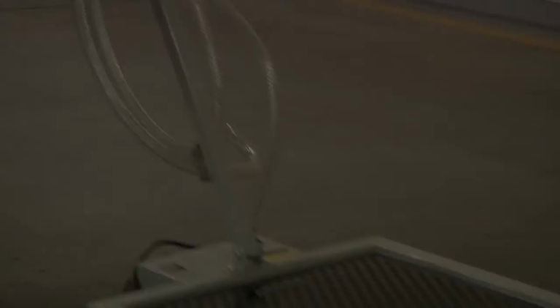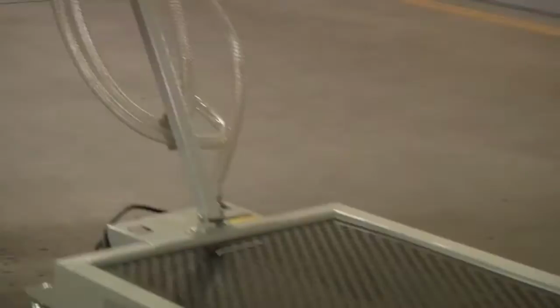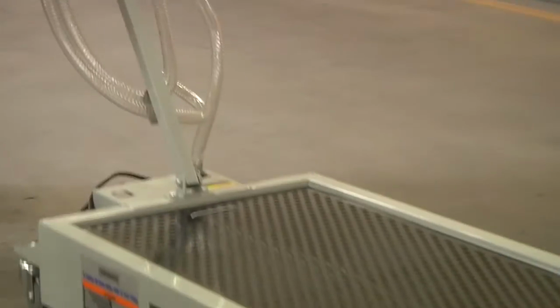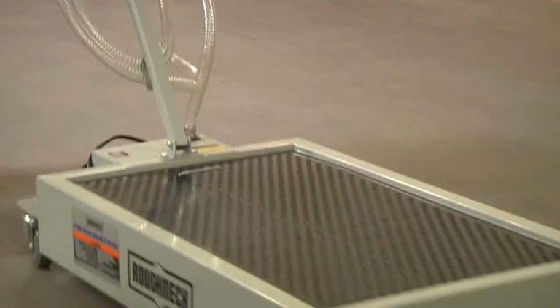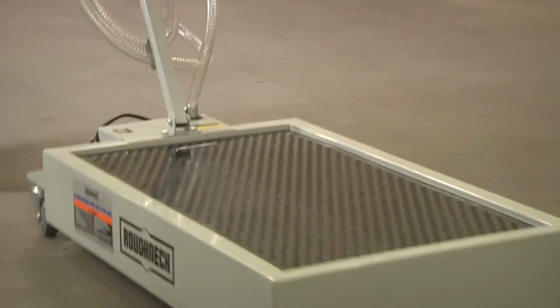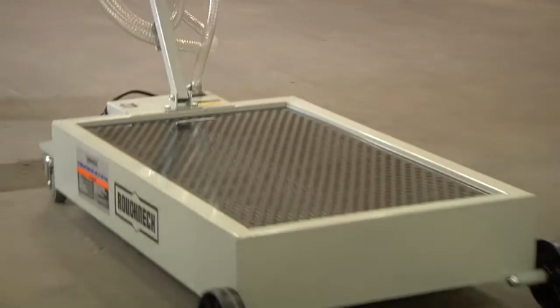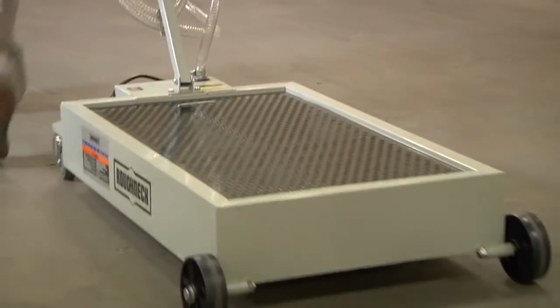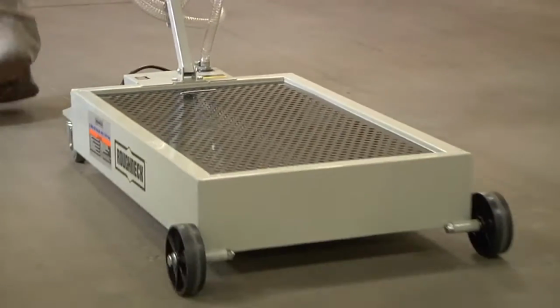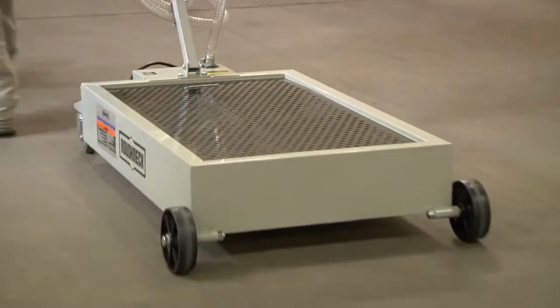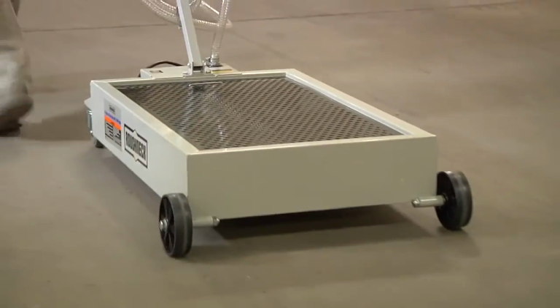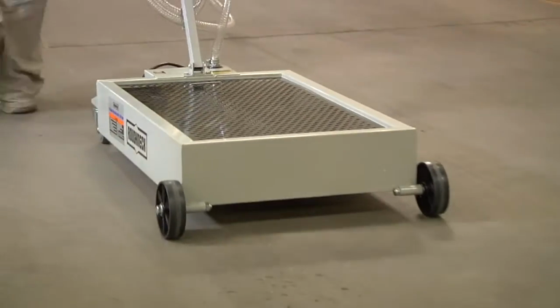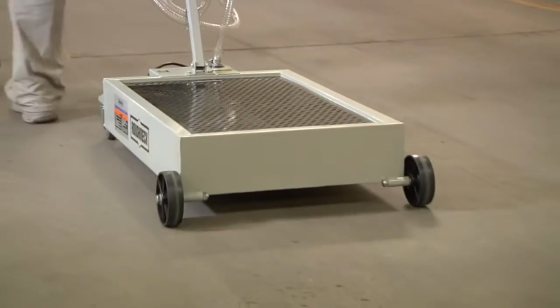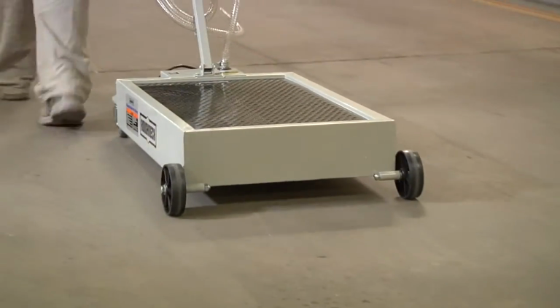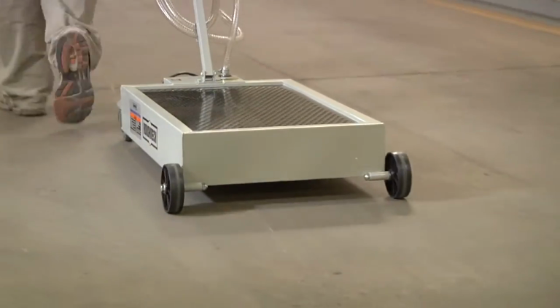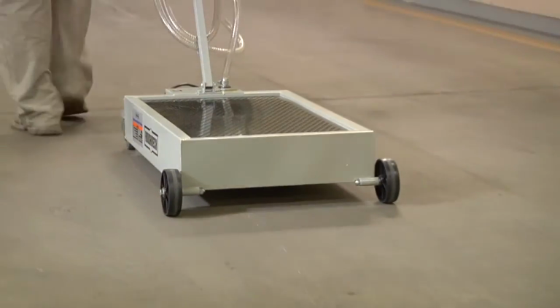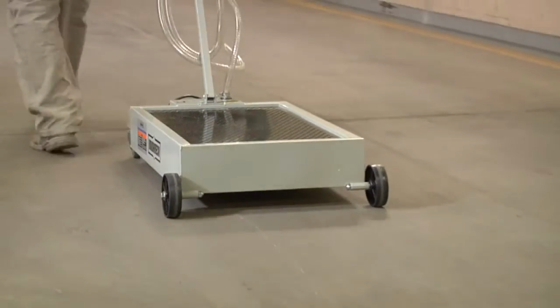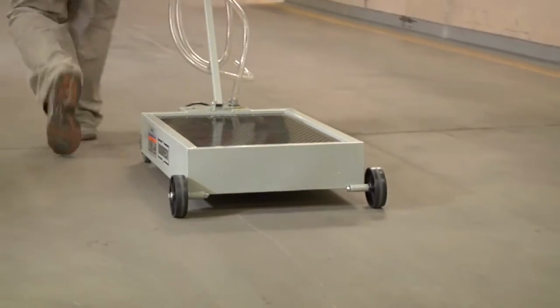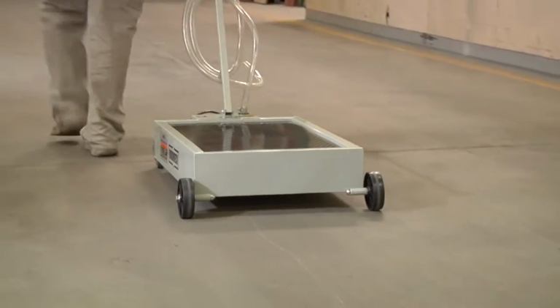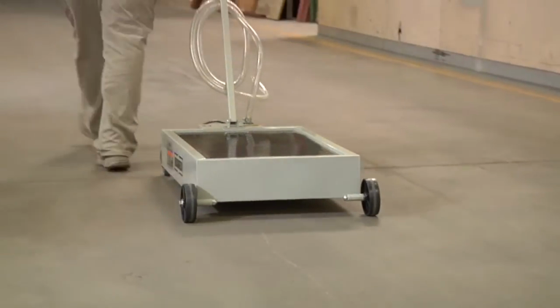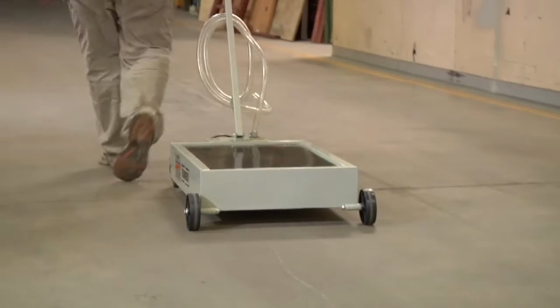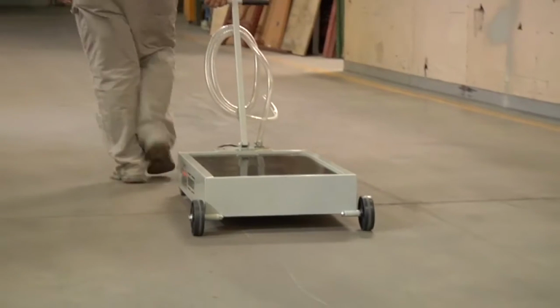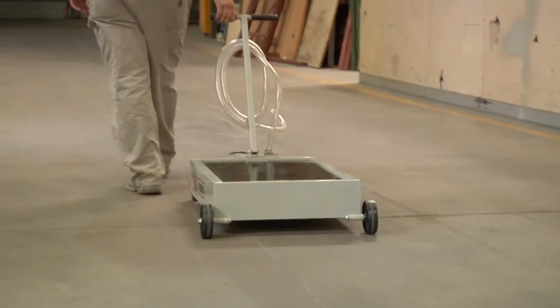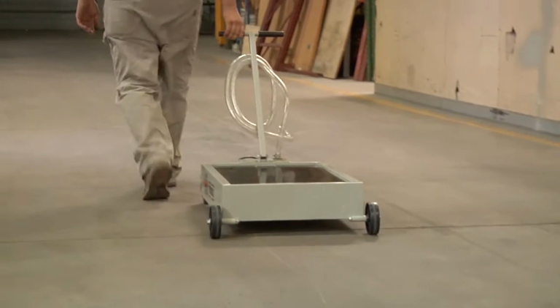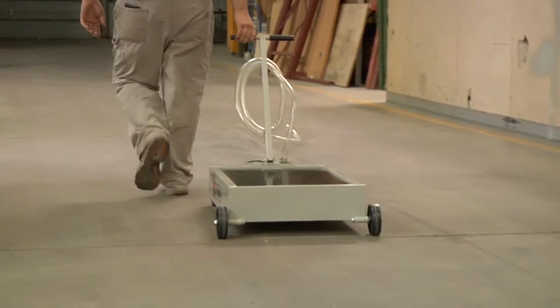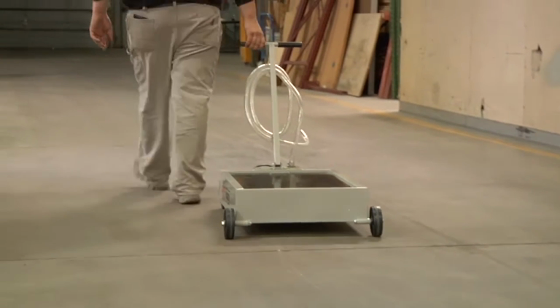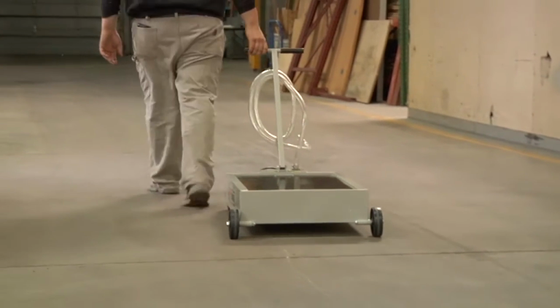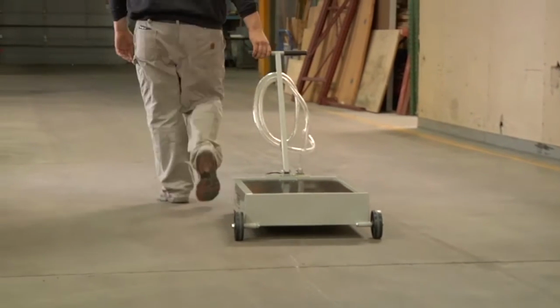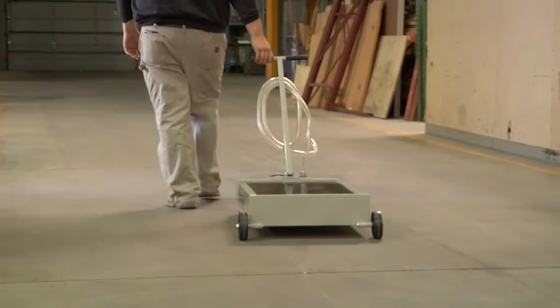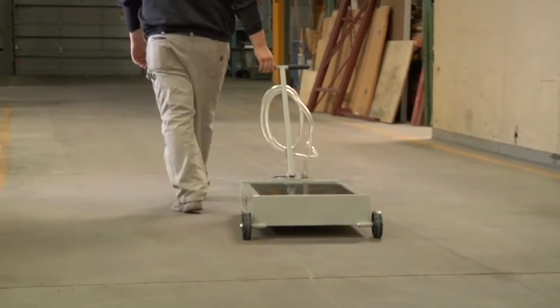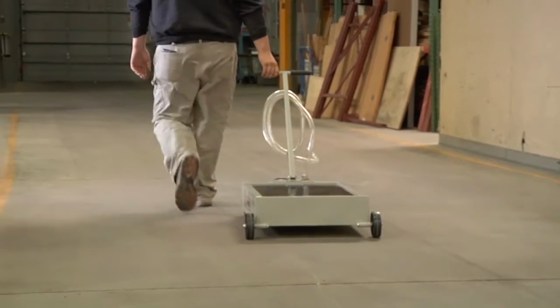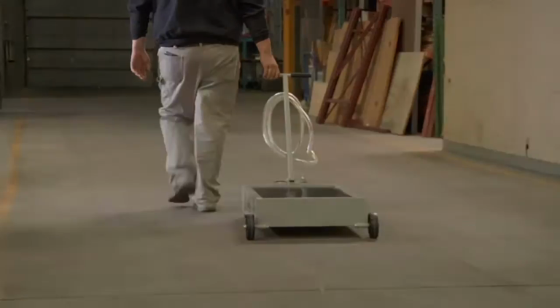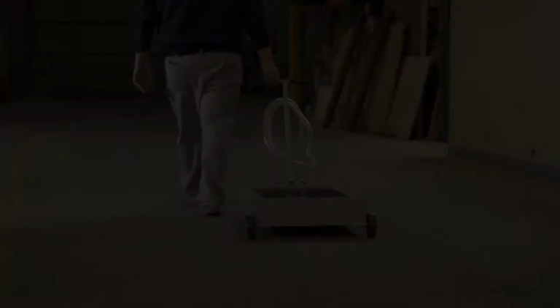Drain oil quickly and easily with this low-profile oil drain dolly from Roughneck.